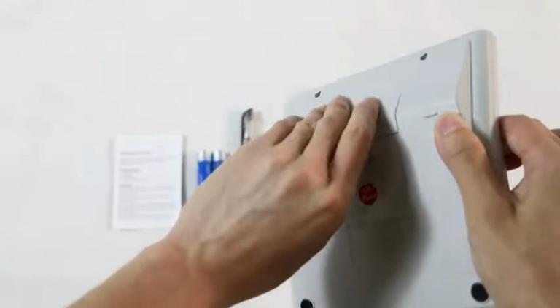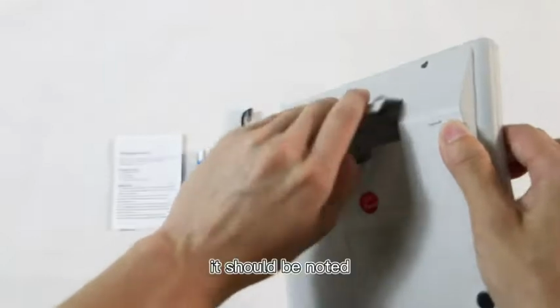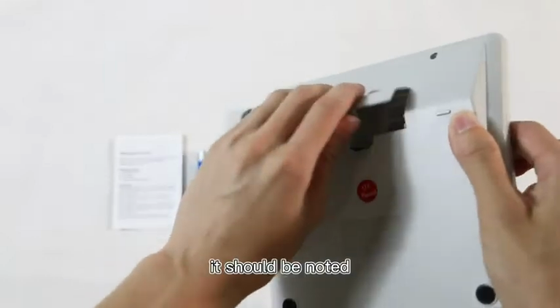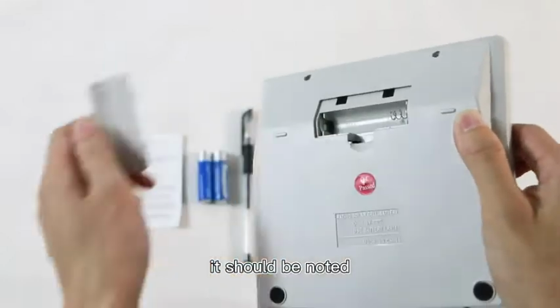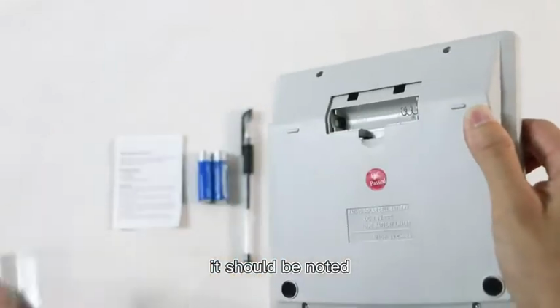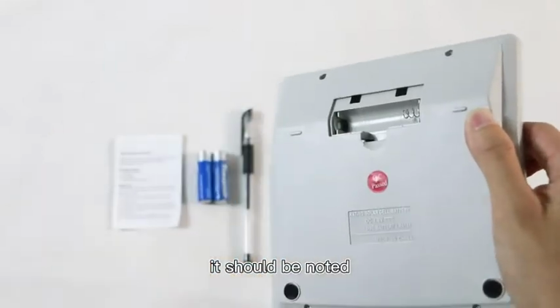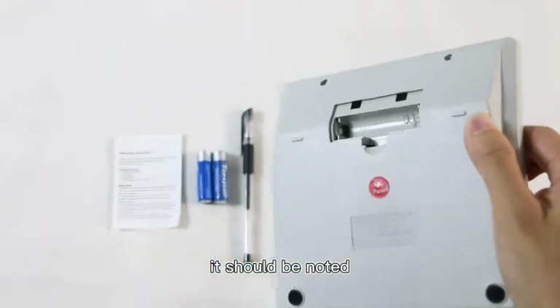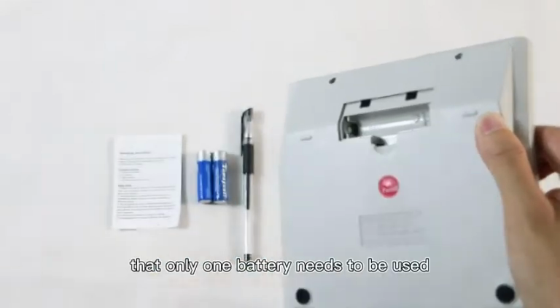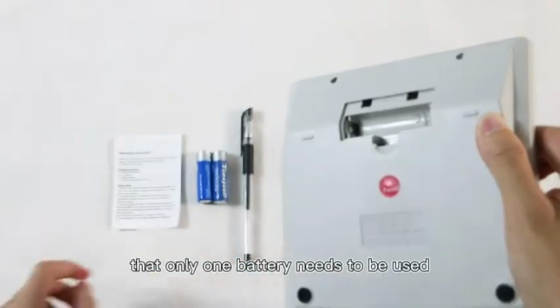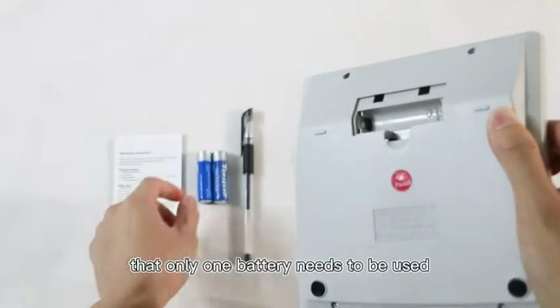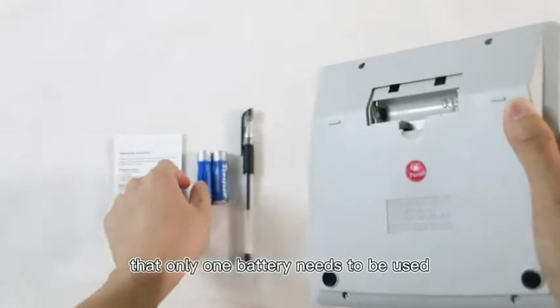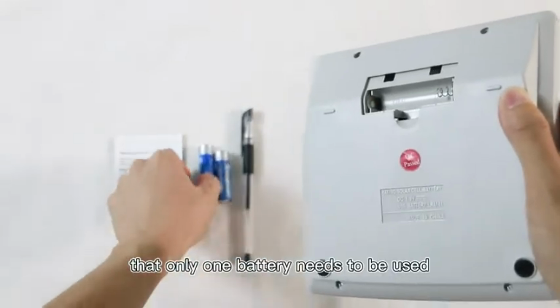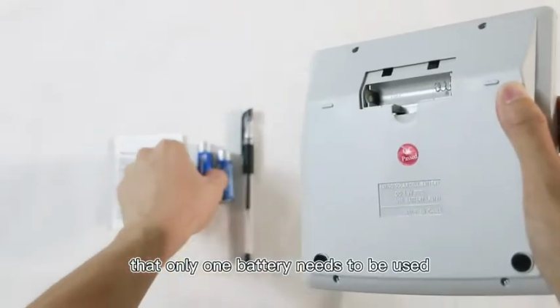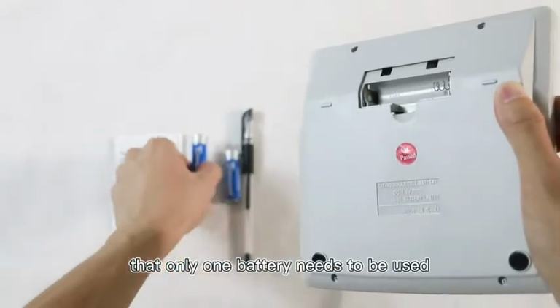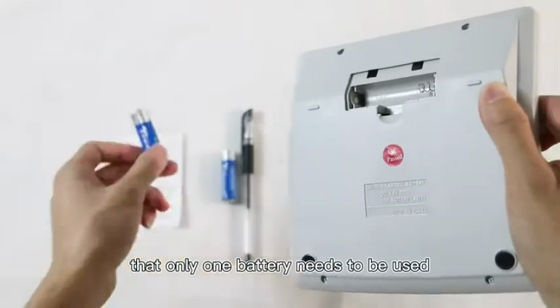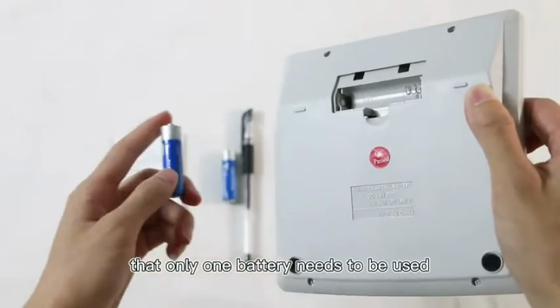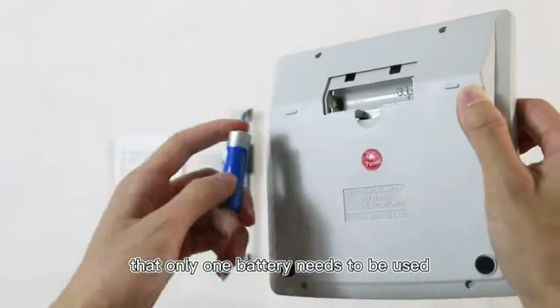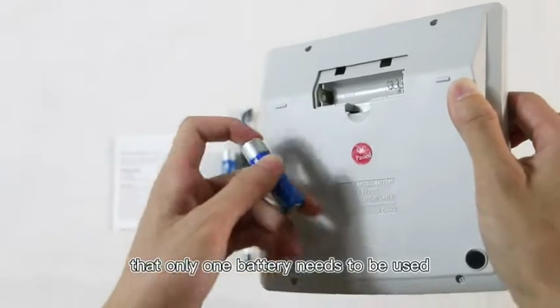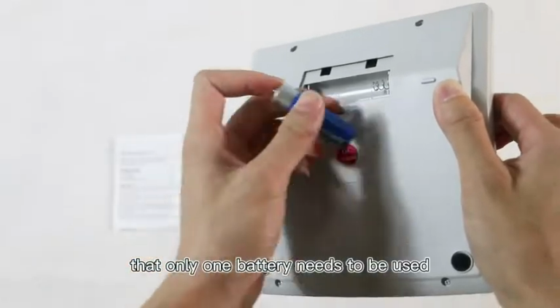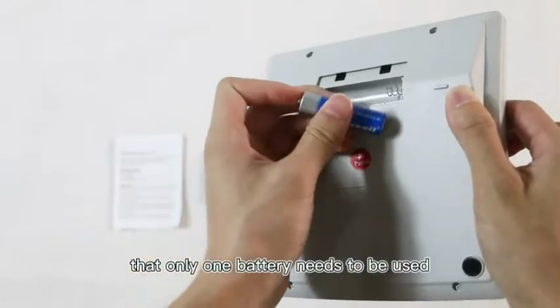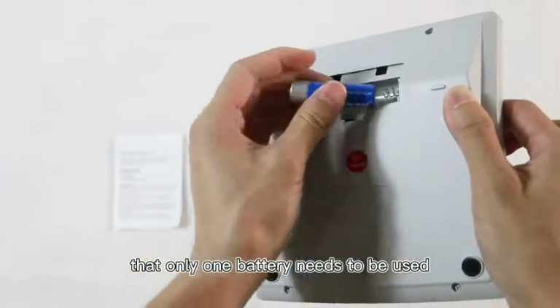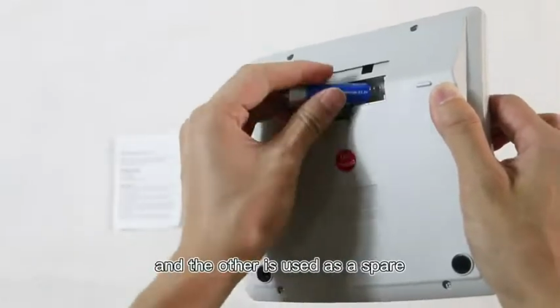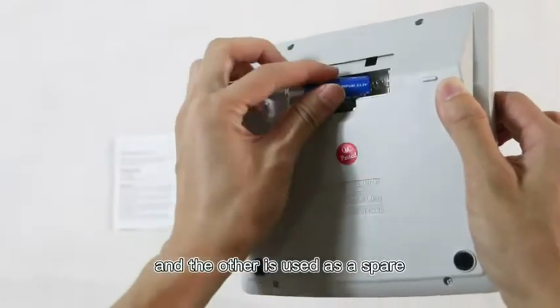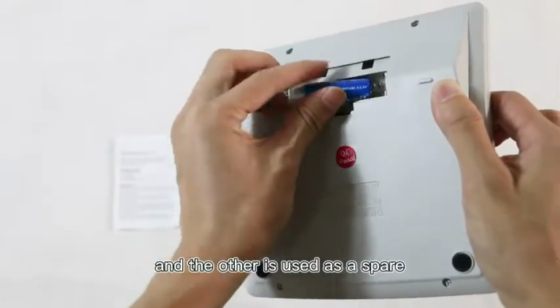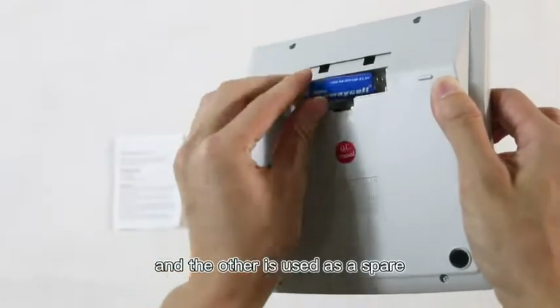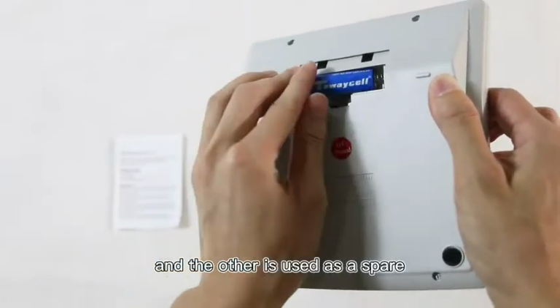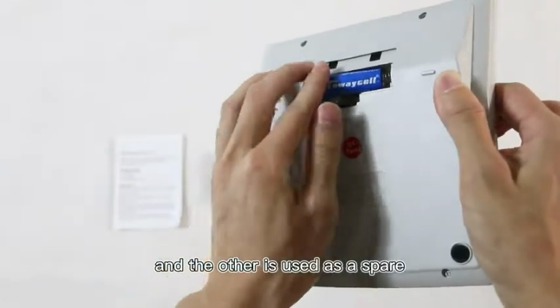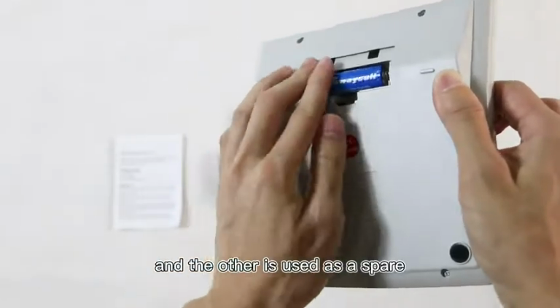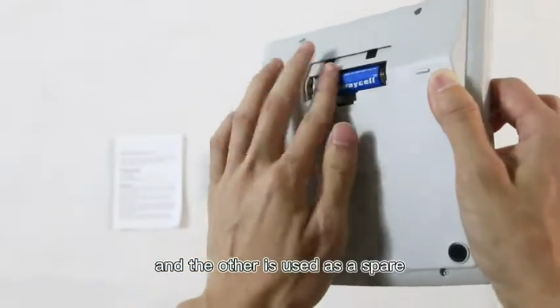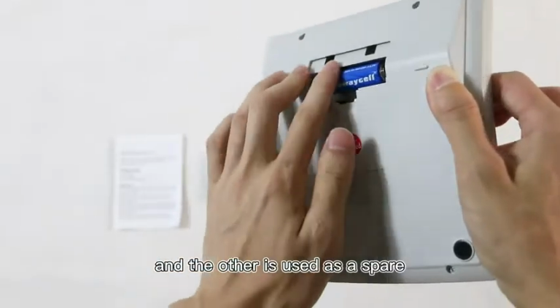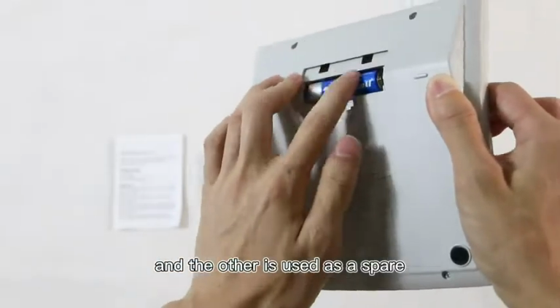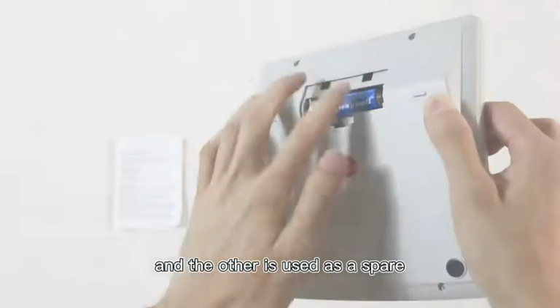It should be noted that only one battery needs to be used, and the other is used as a spare.